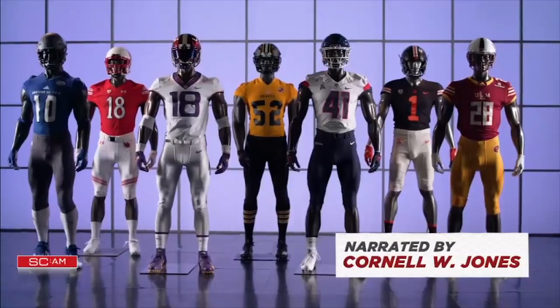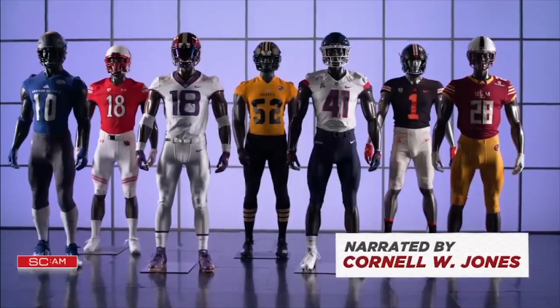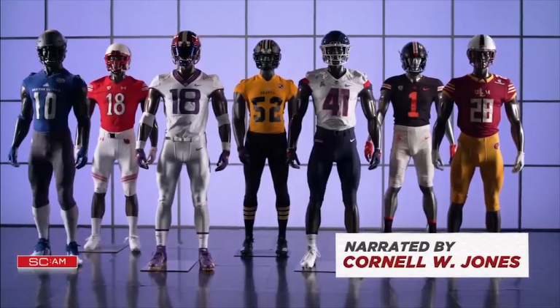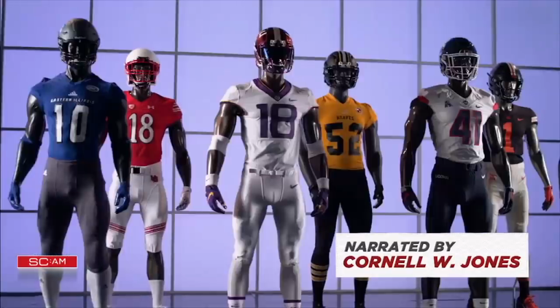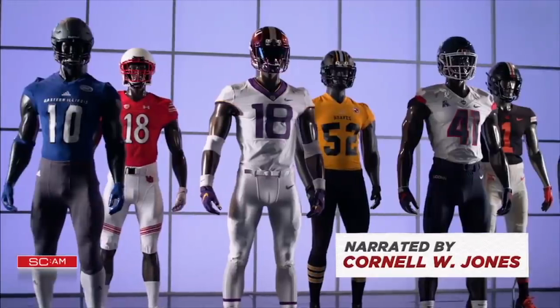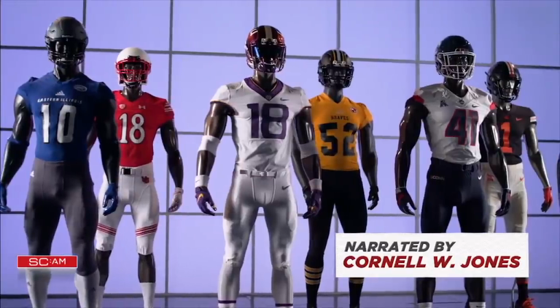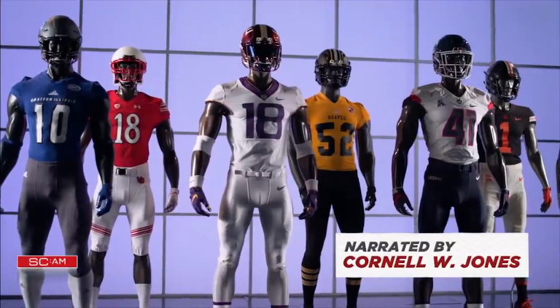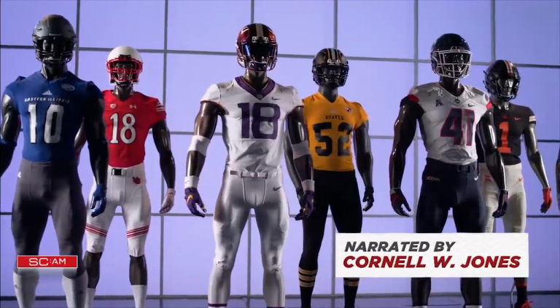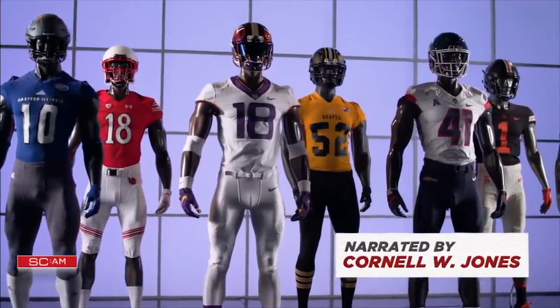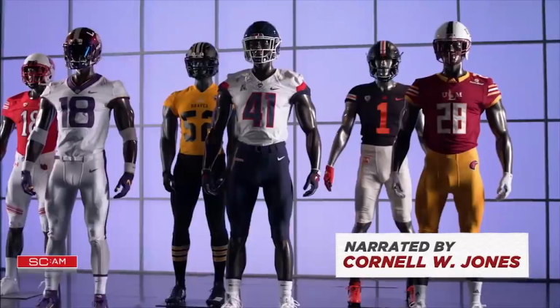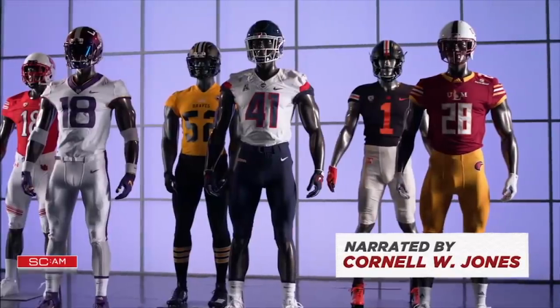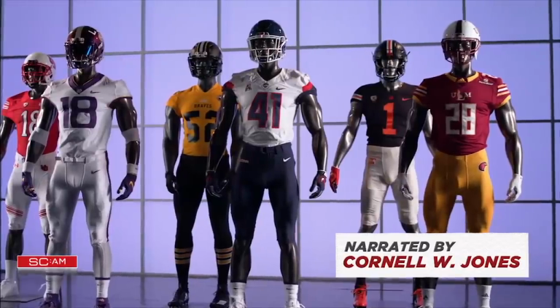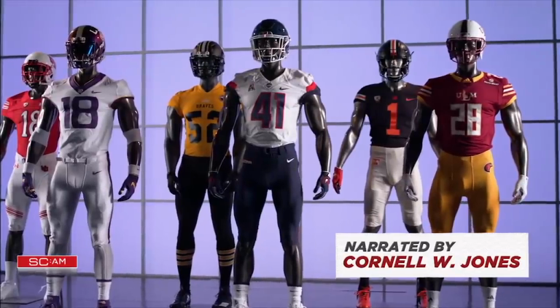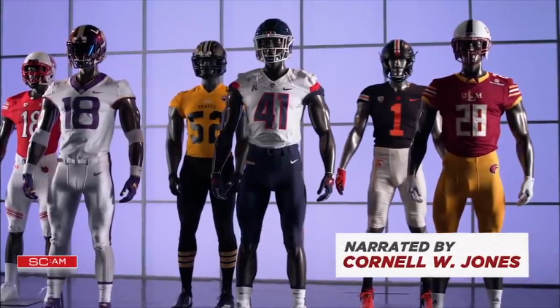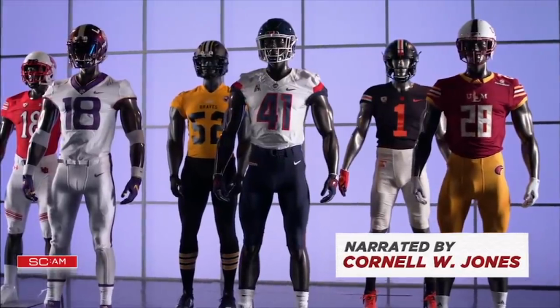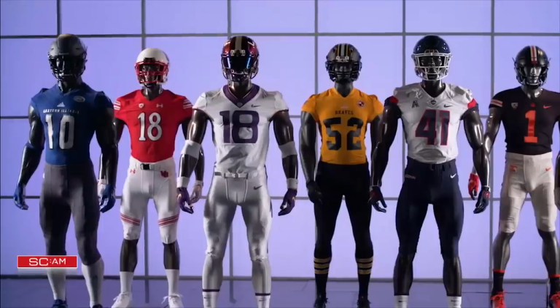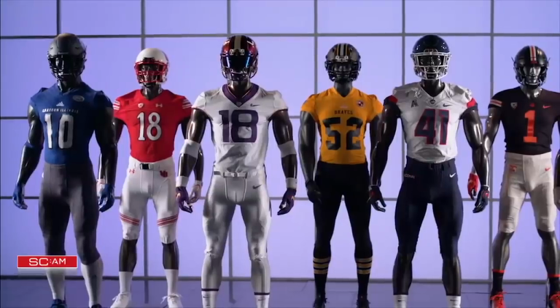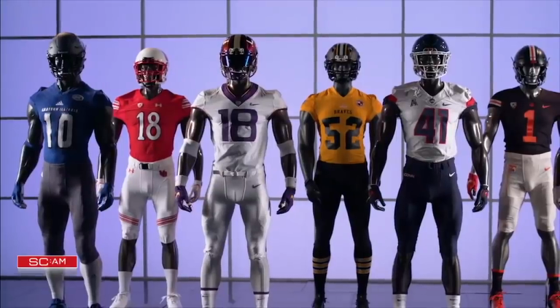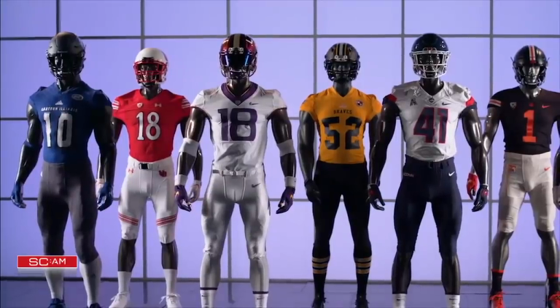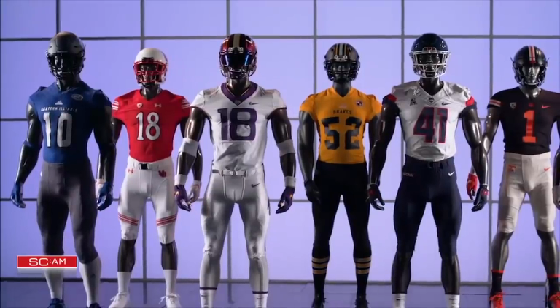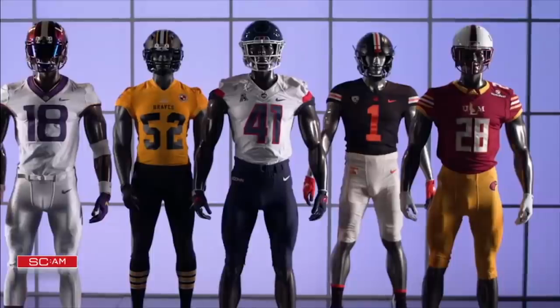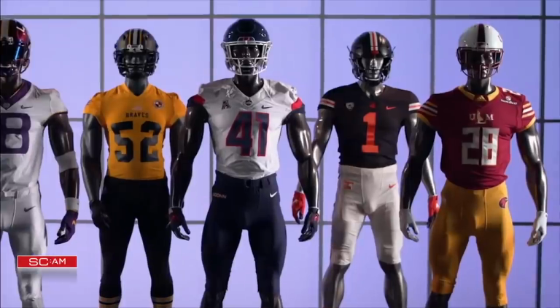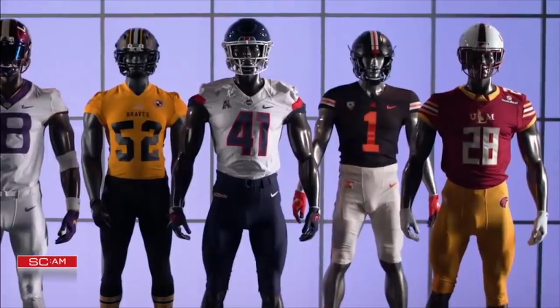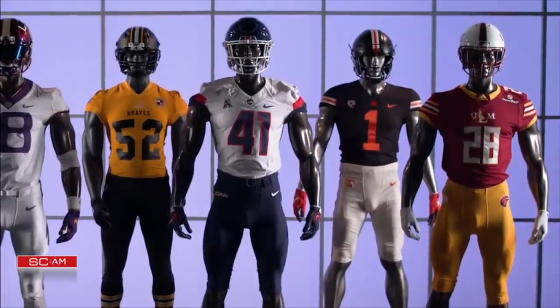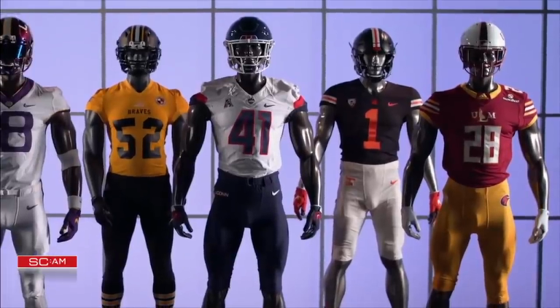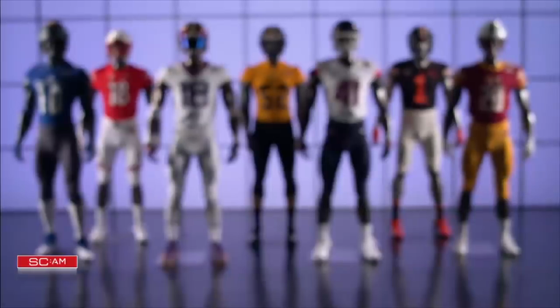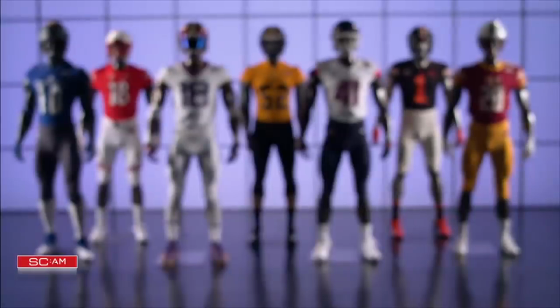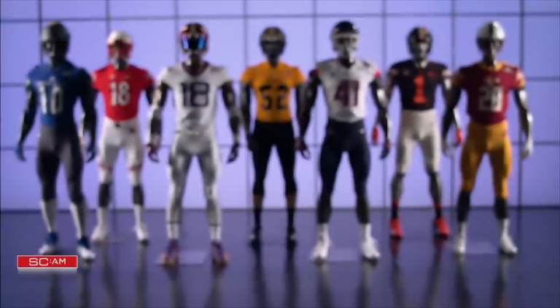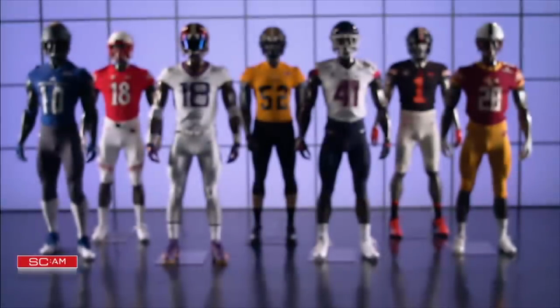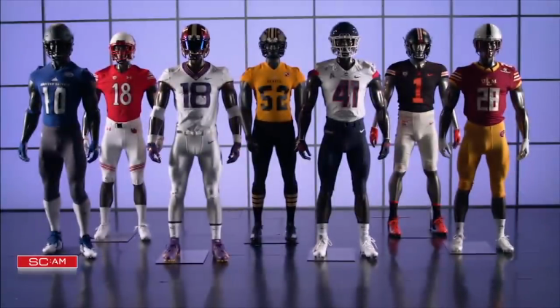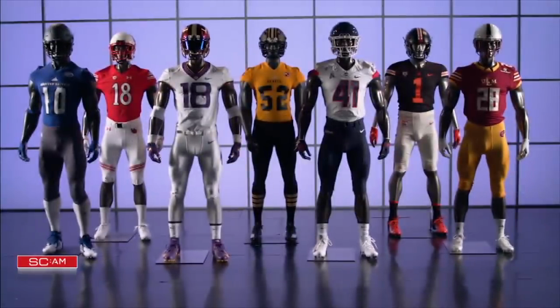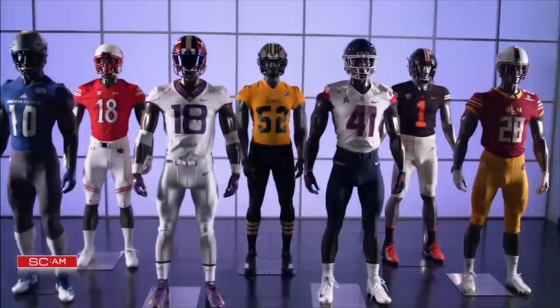Don't call it a comeback — Week 8's college football uniforms have been here for years.